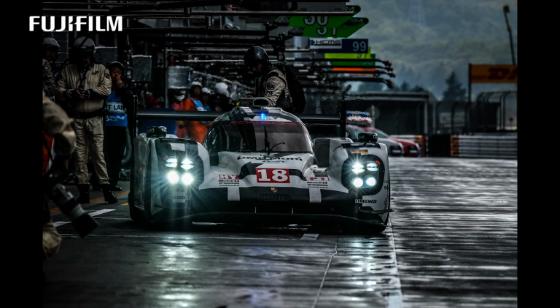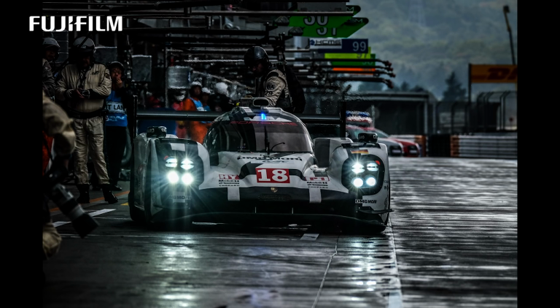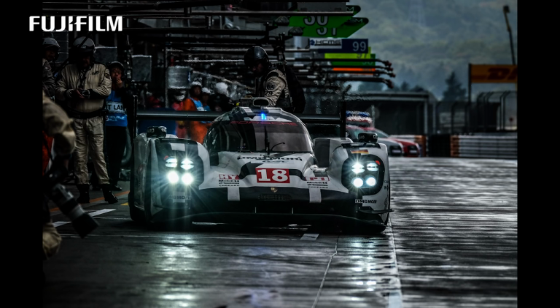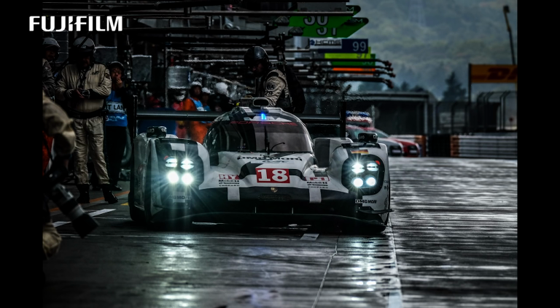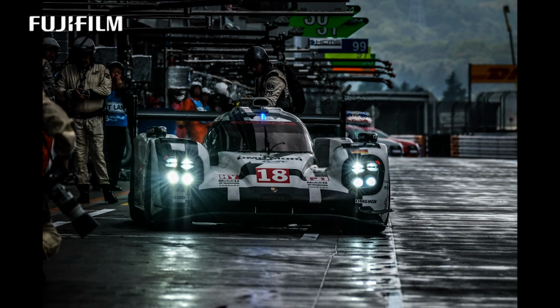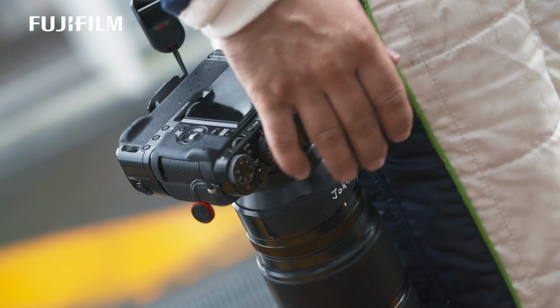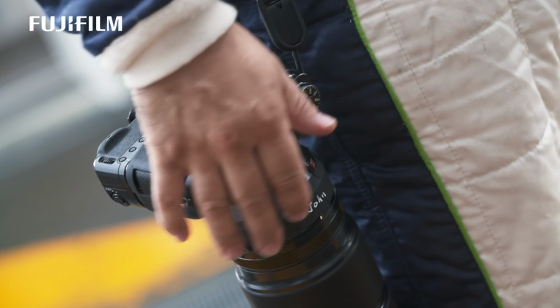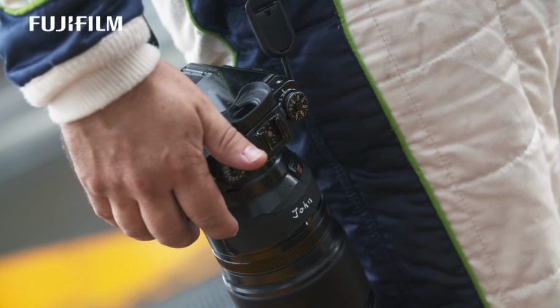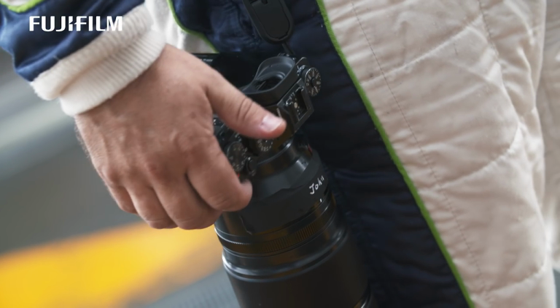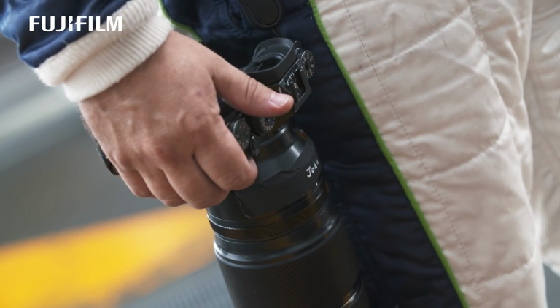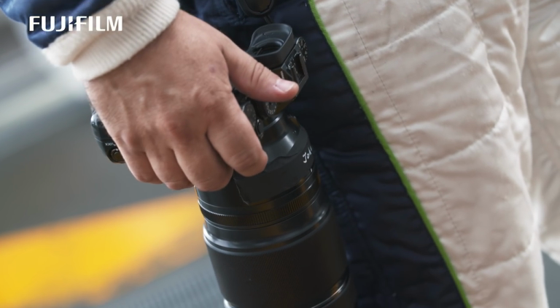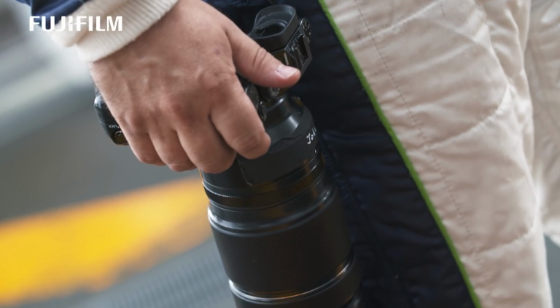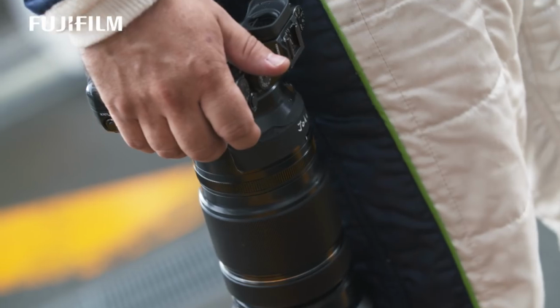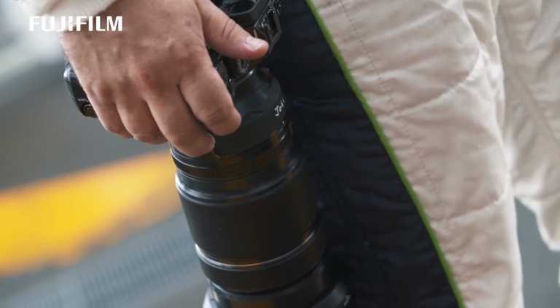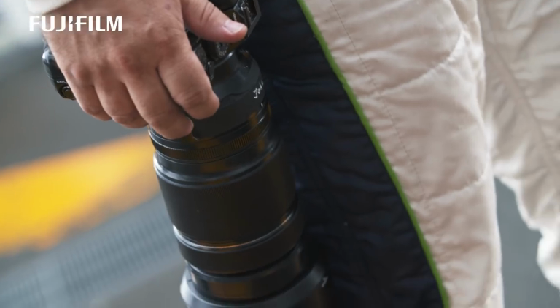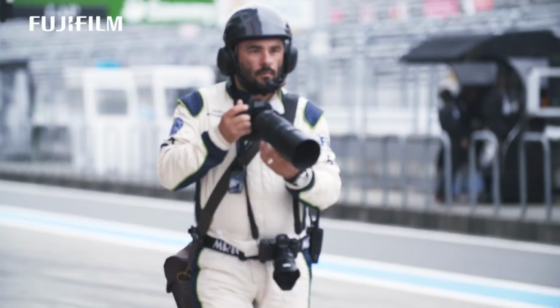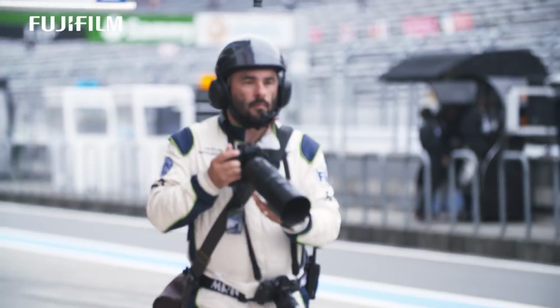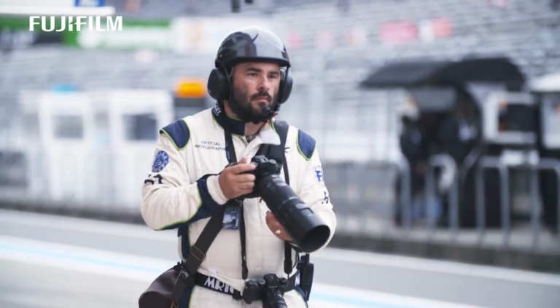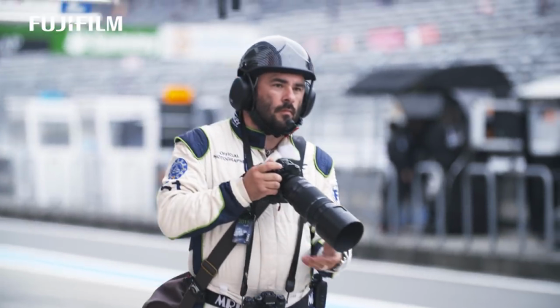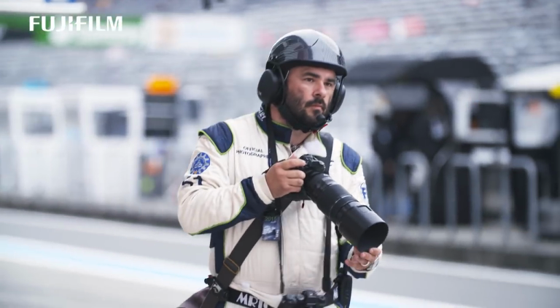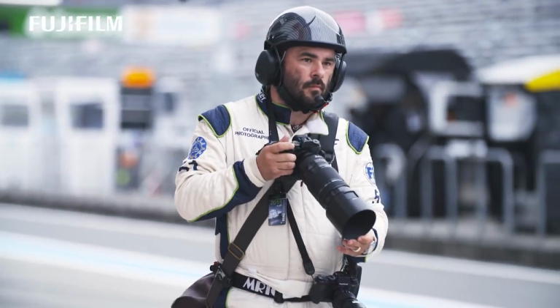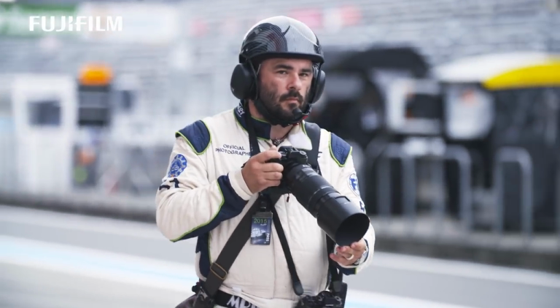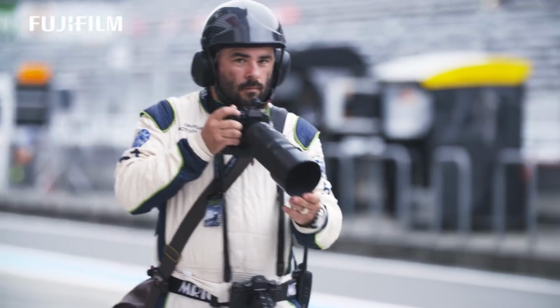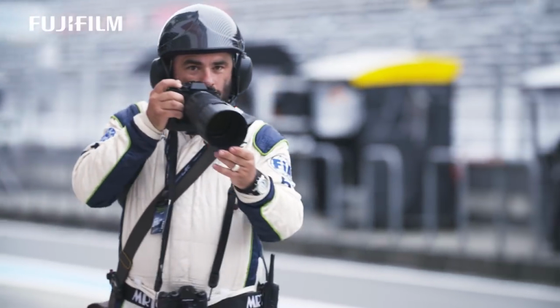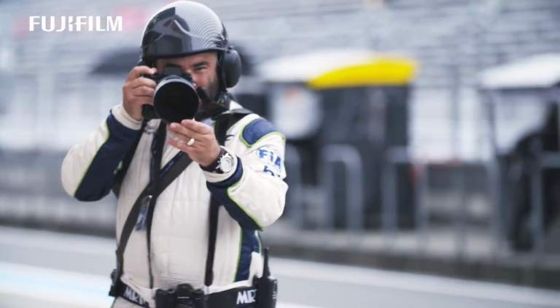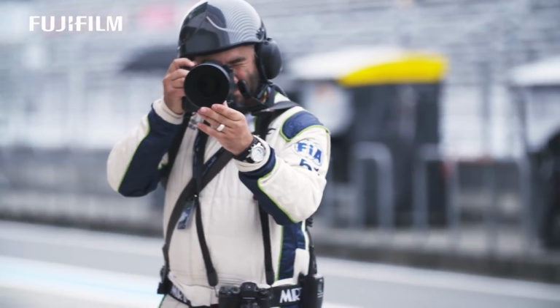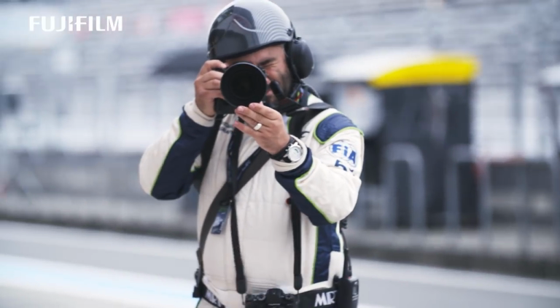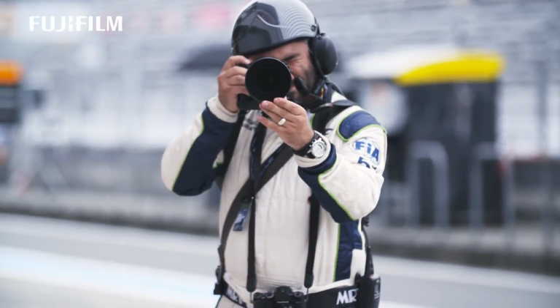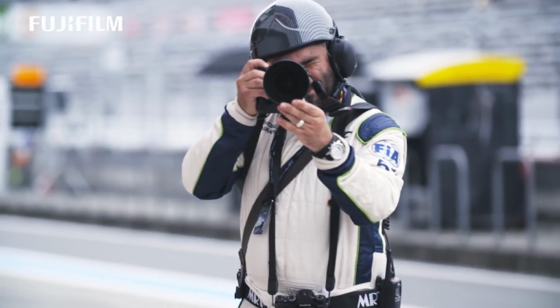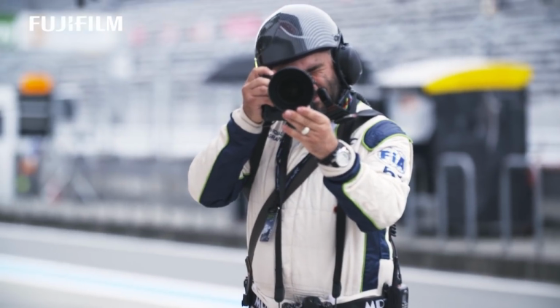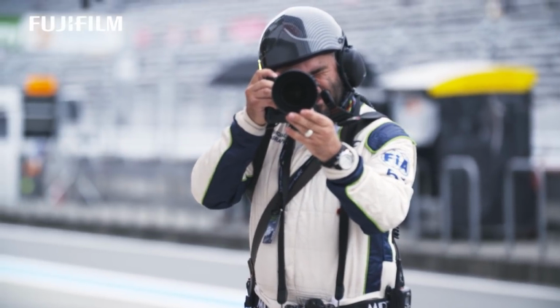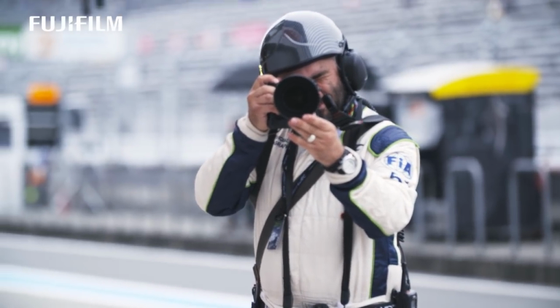I'm still concentrating on the image quality. The performance of this was outstanding.